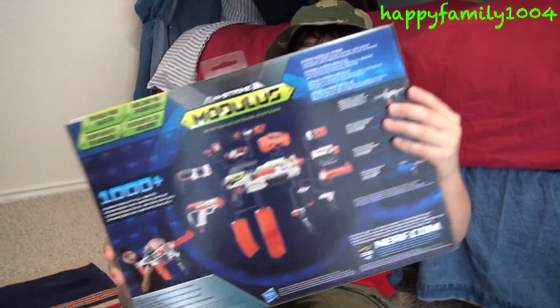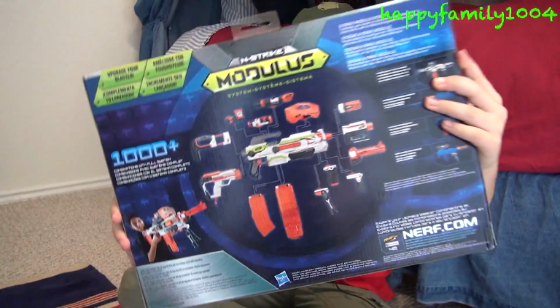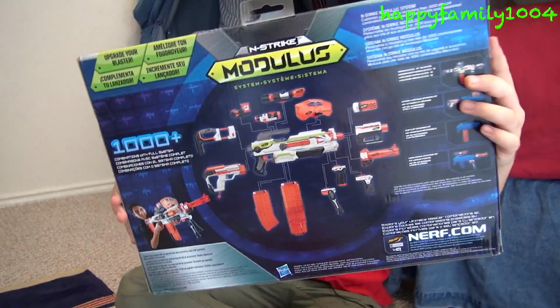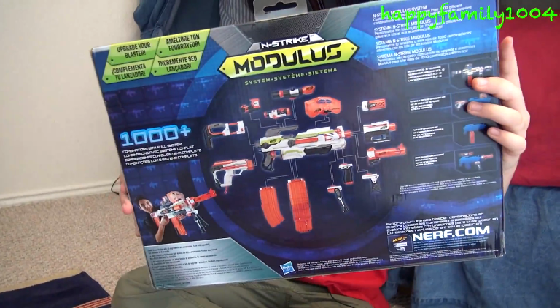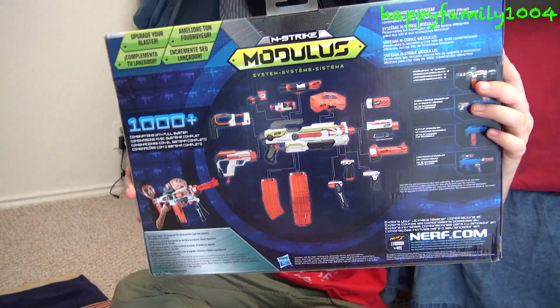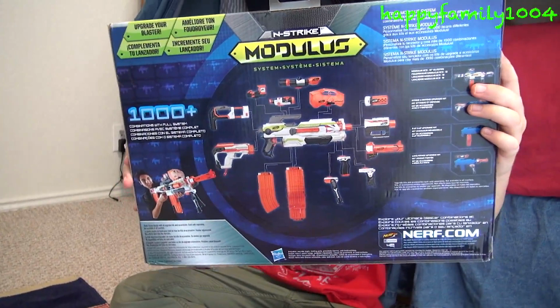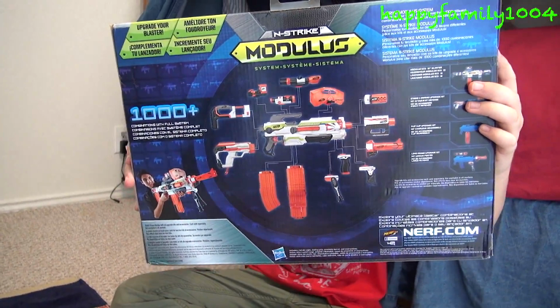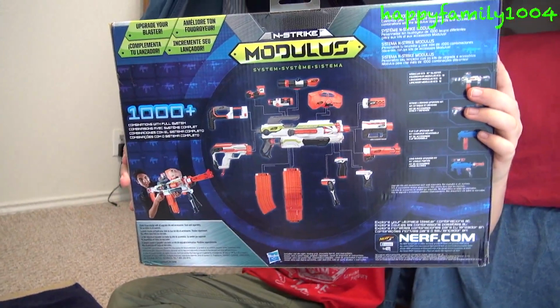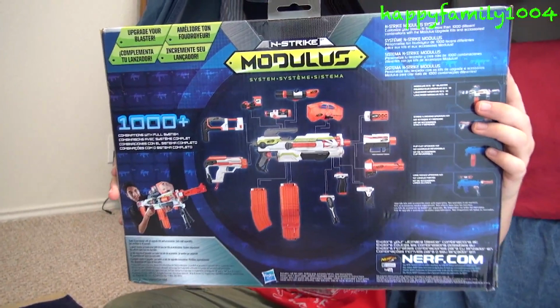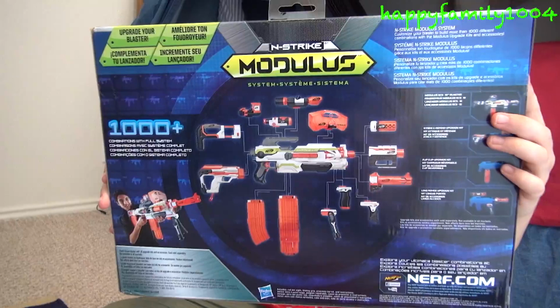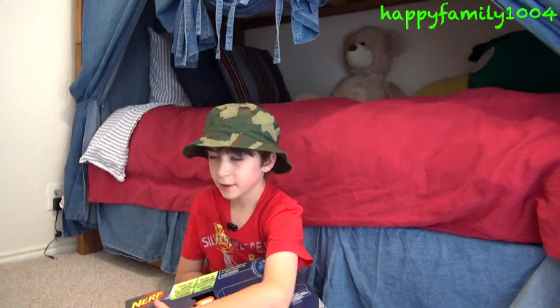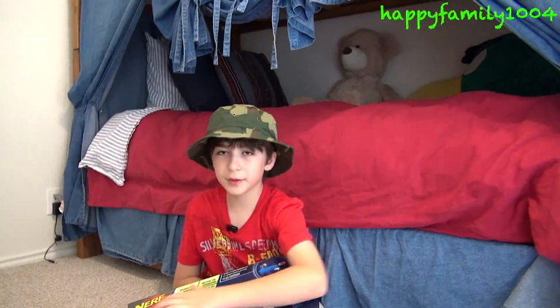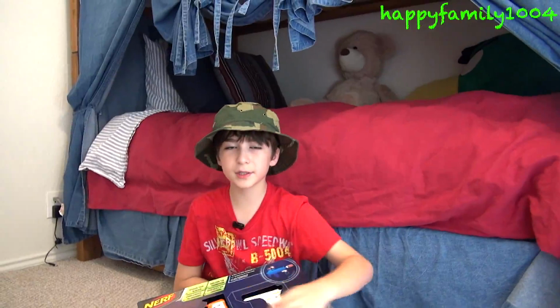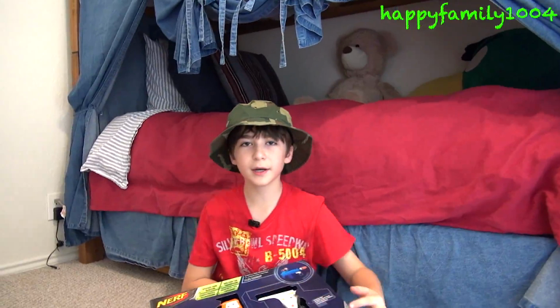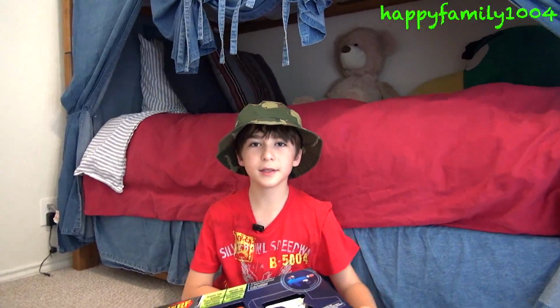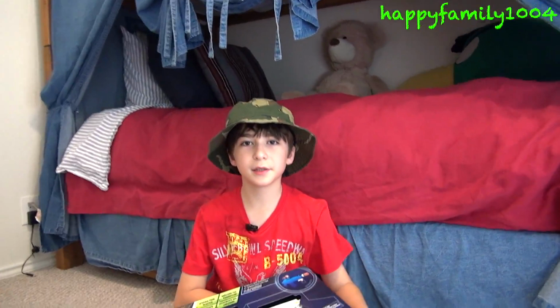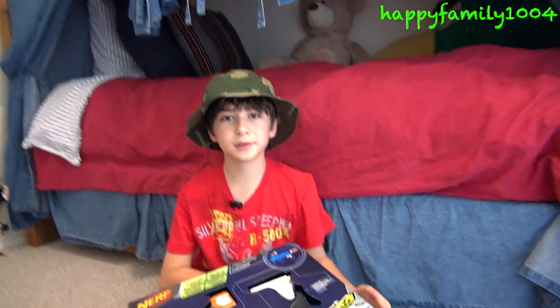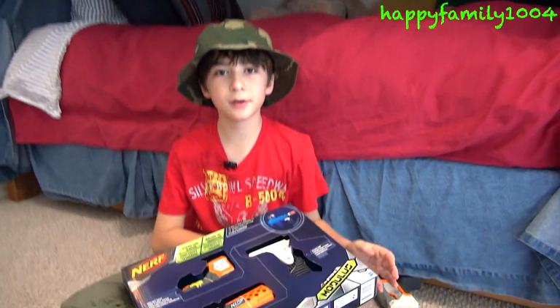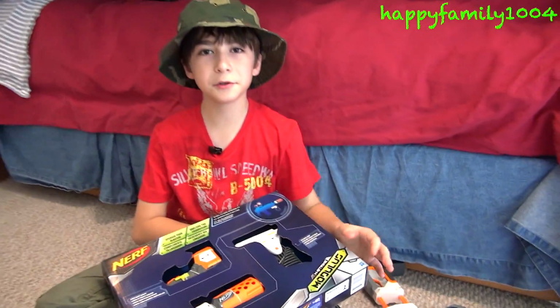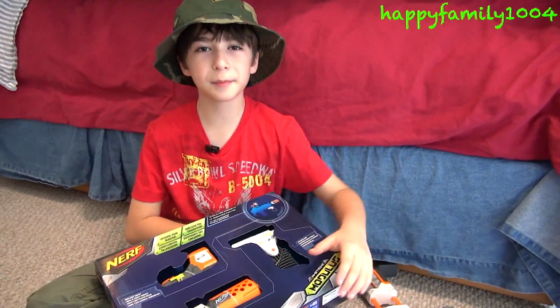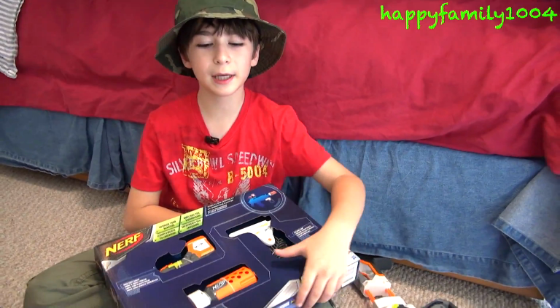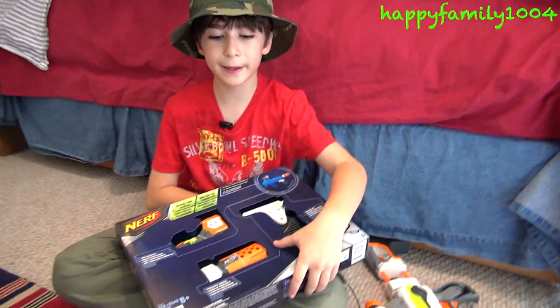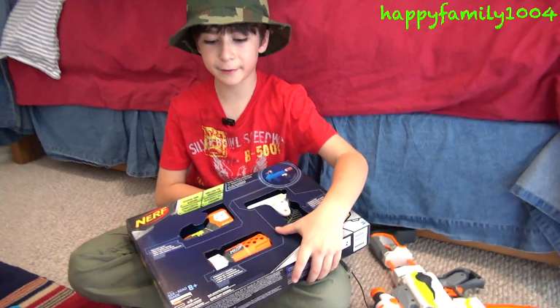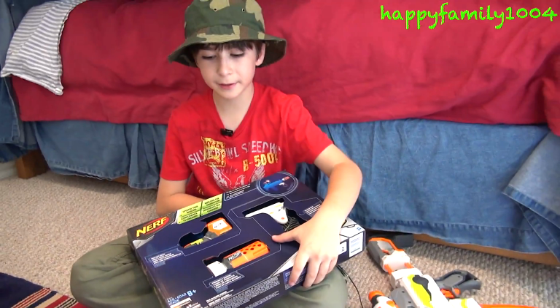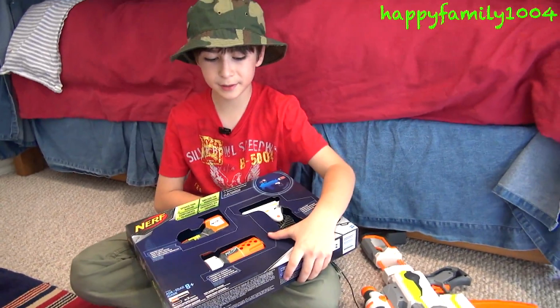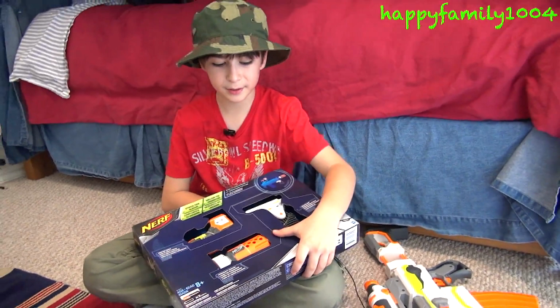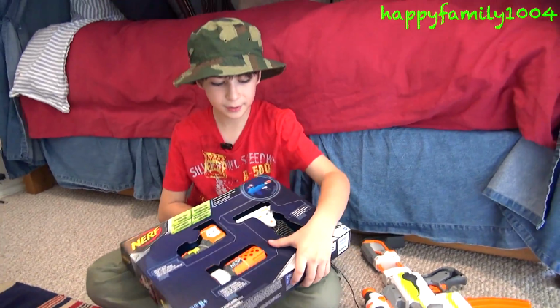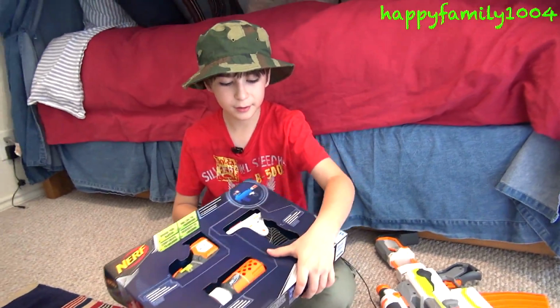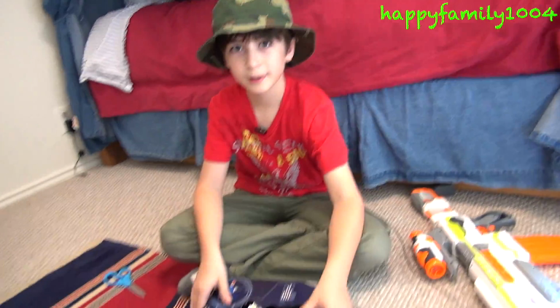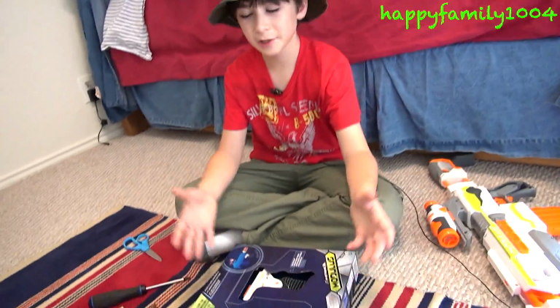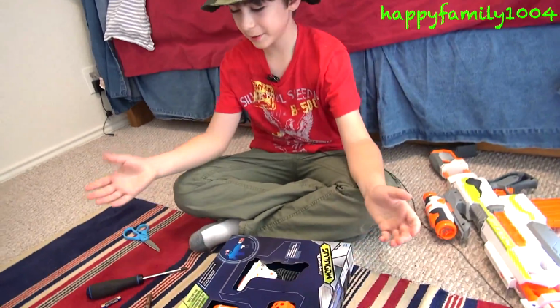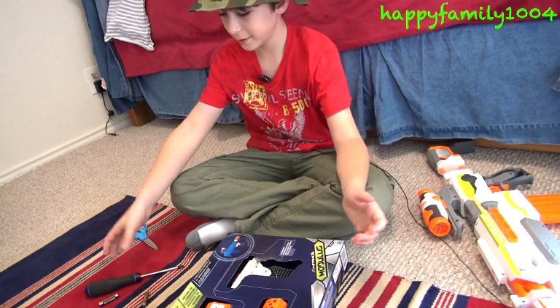Here's the back of the box. This gun takes two AAA batteries. Let's open it.